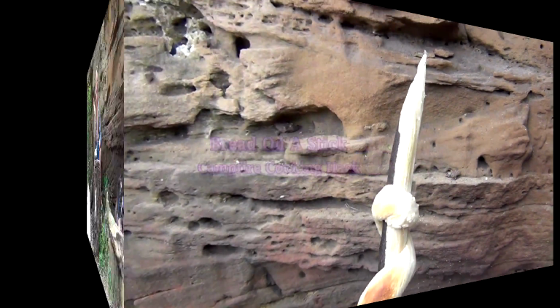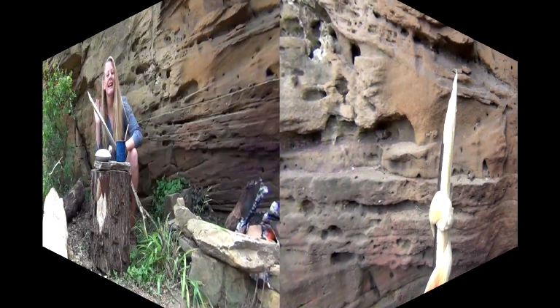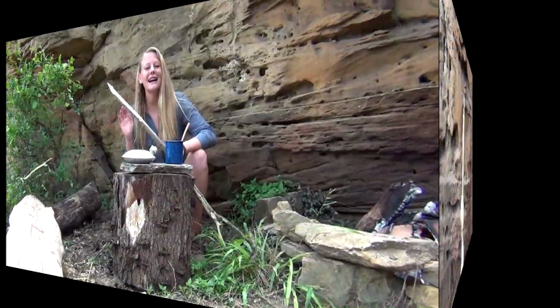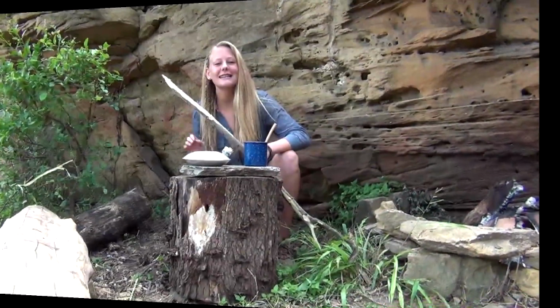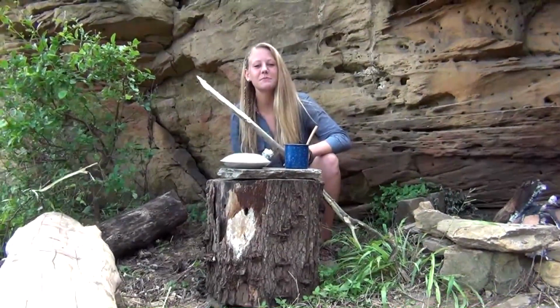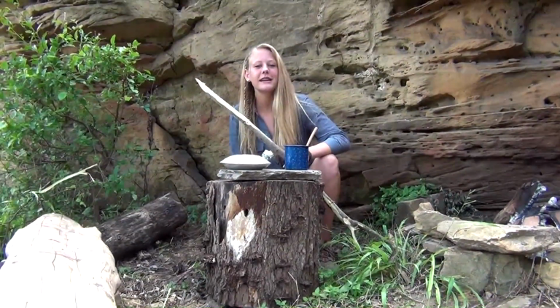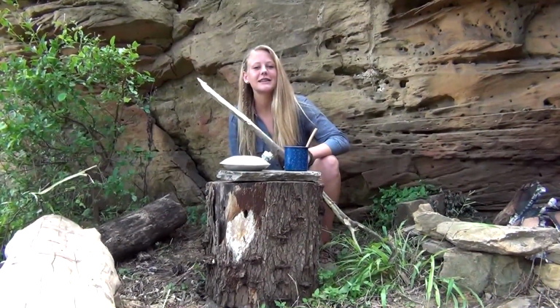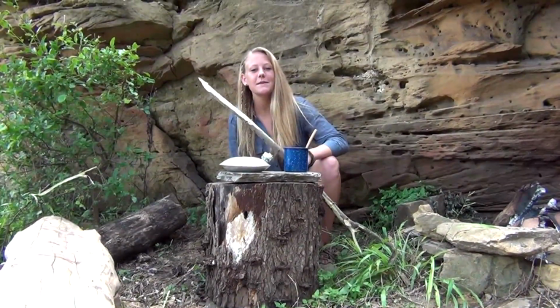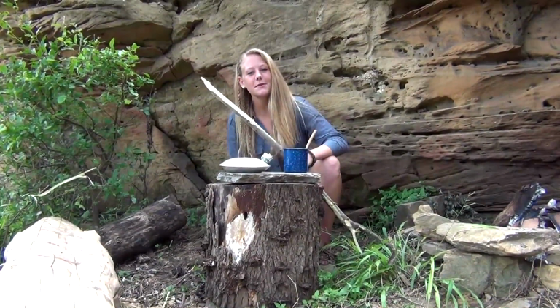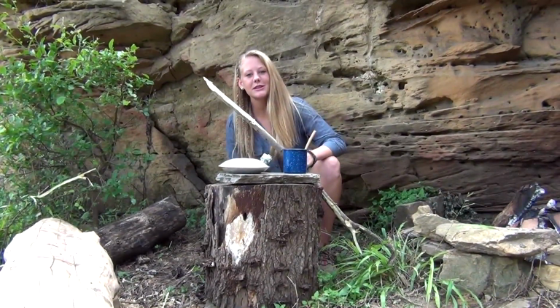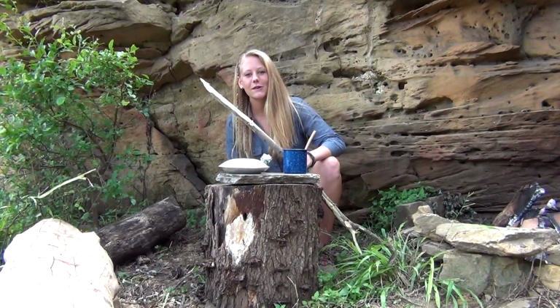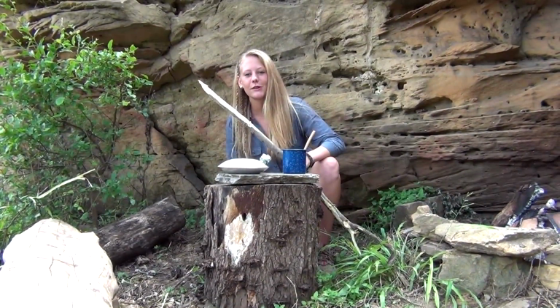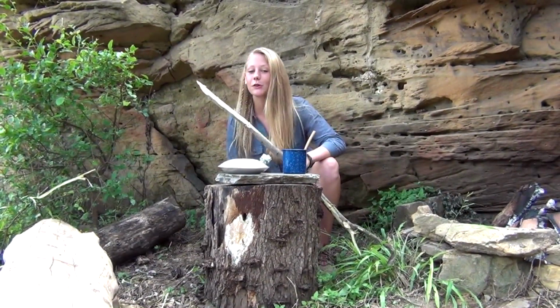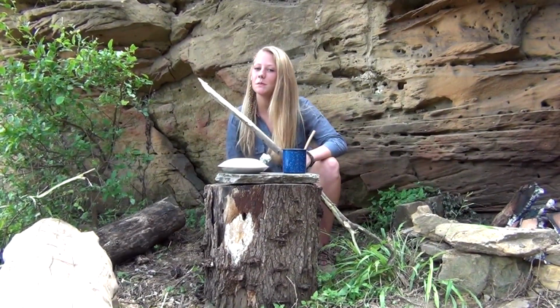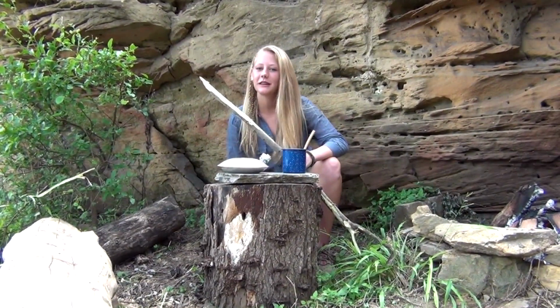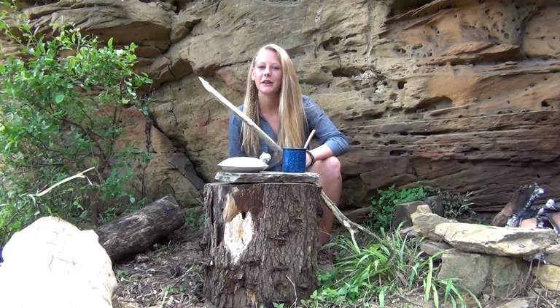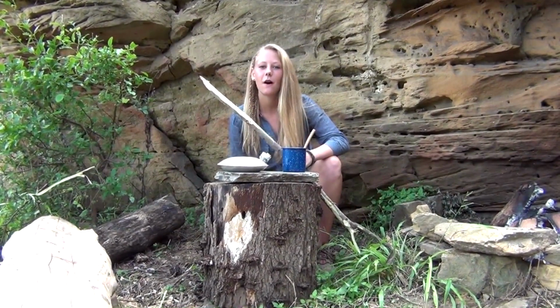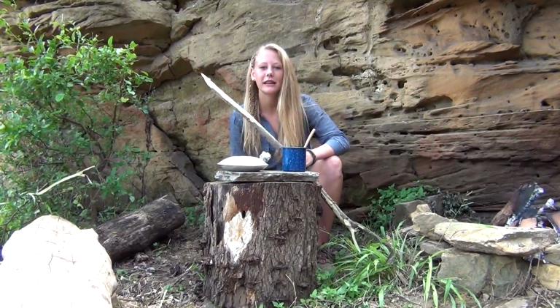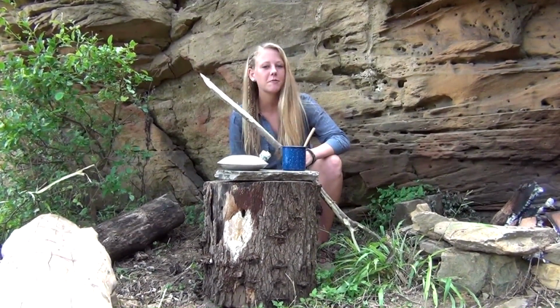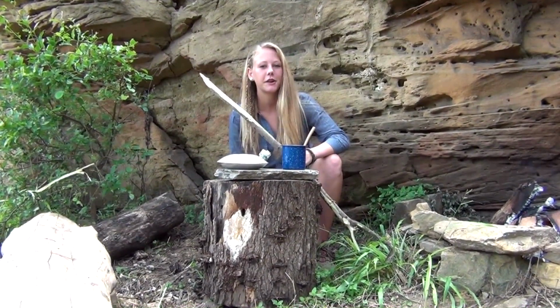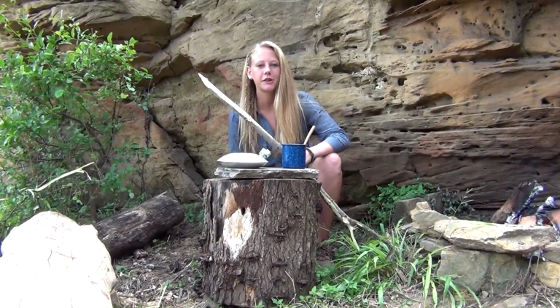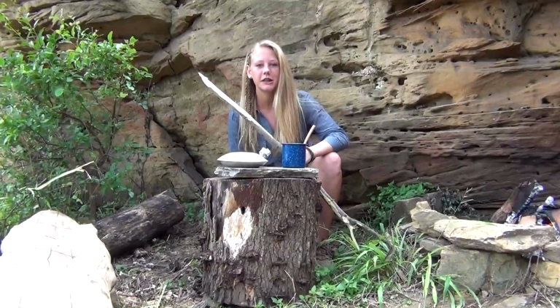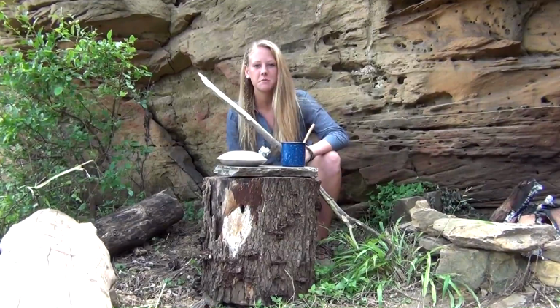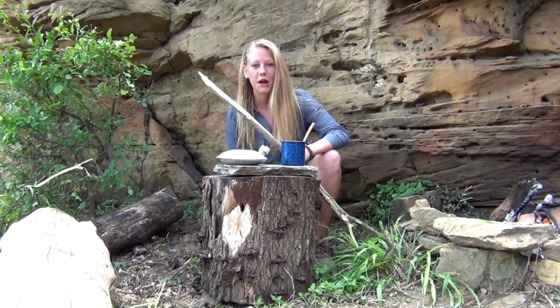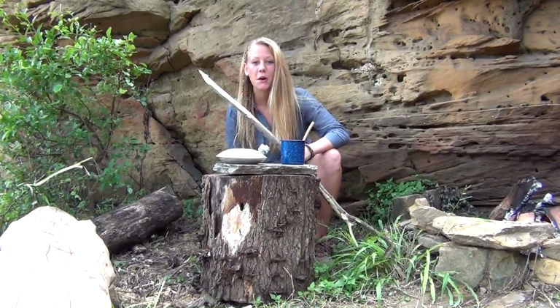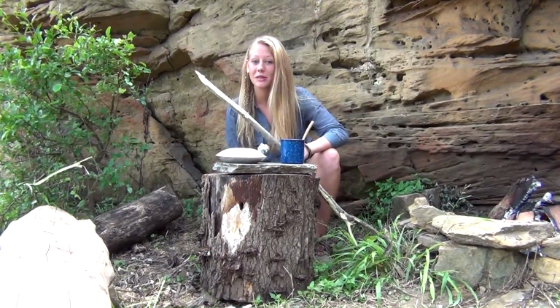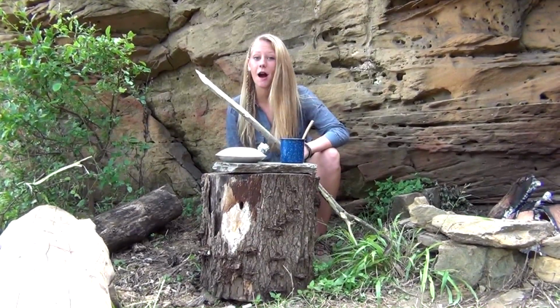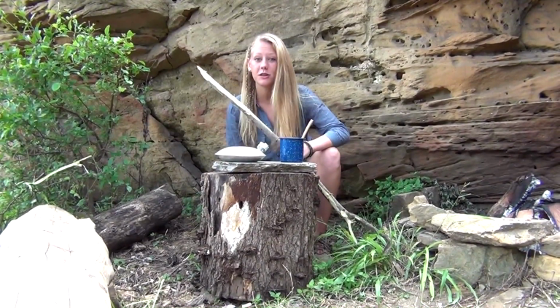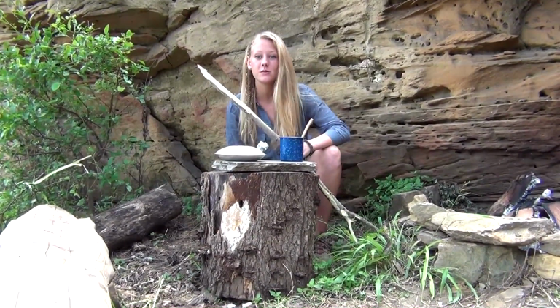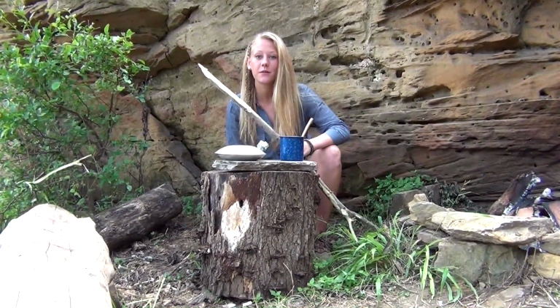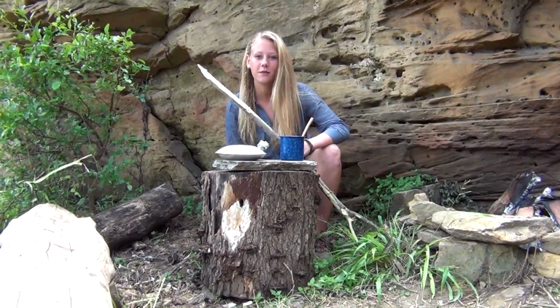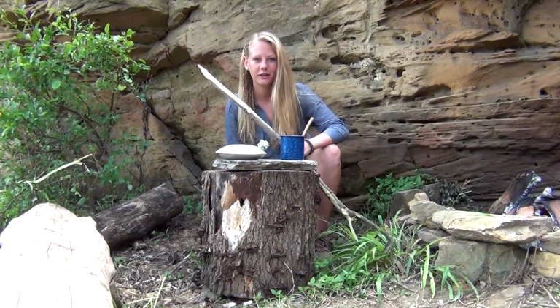Hey guys, it's Bree. Today I'm going to be showing you a cool method on campfire cooking bread without the use of an oven.